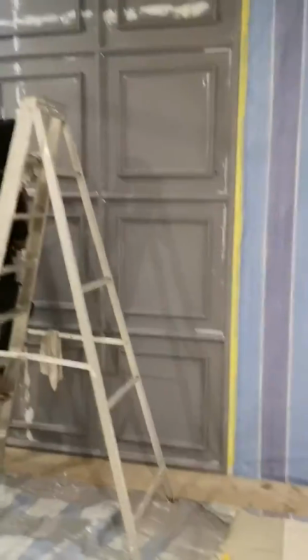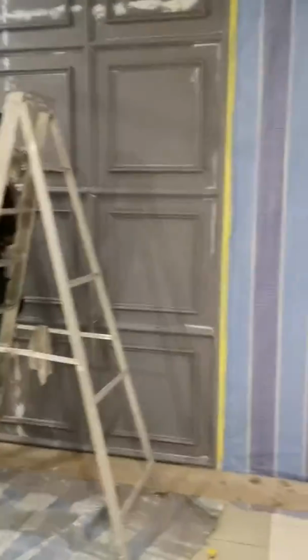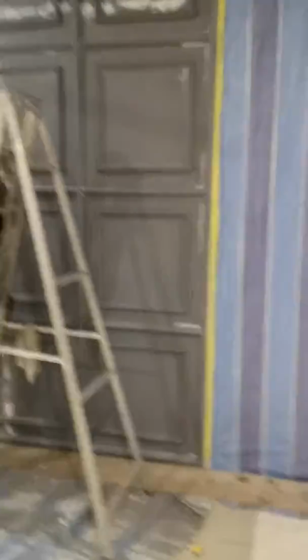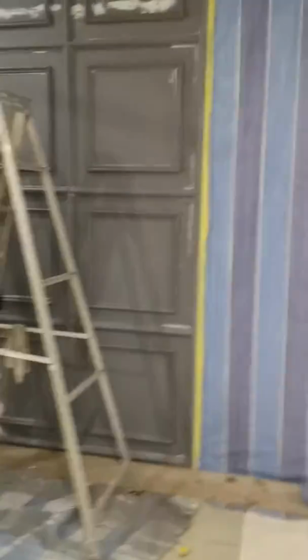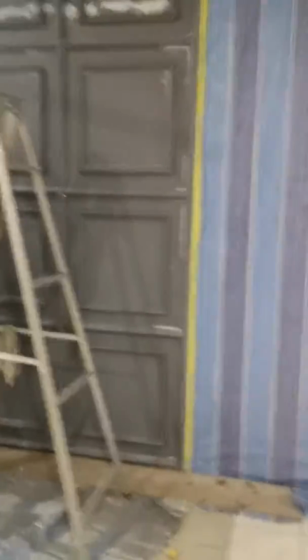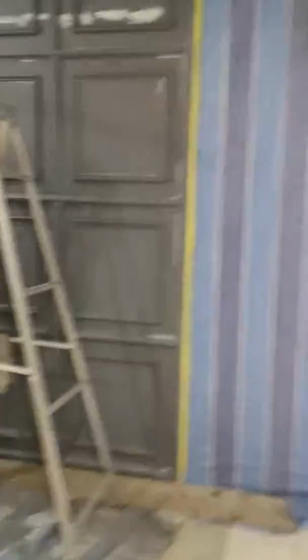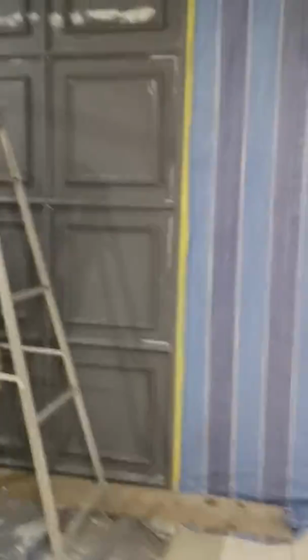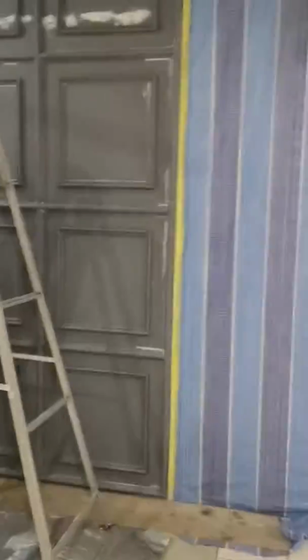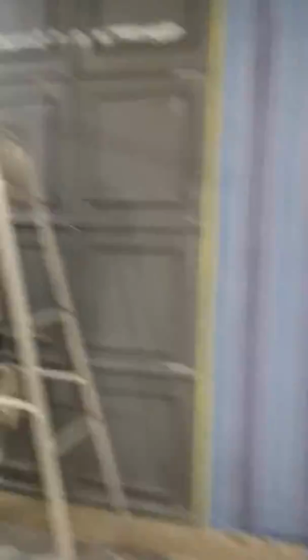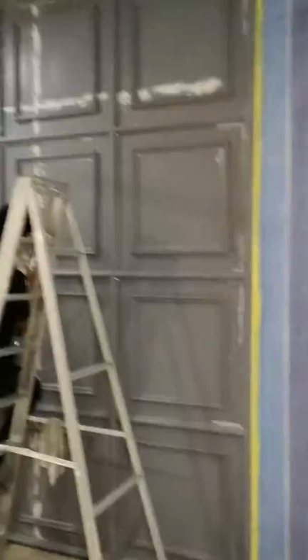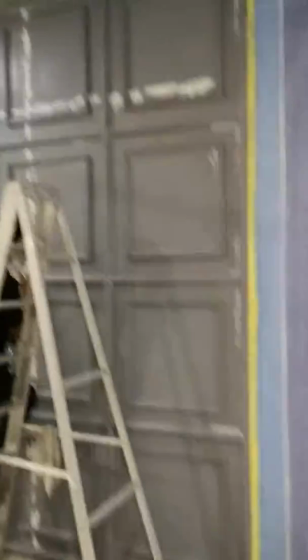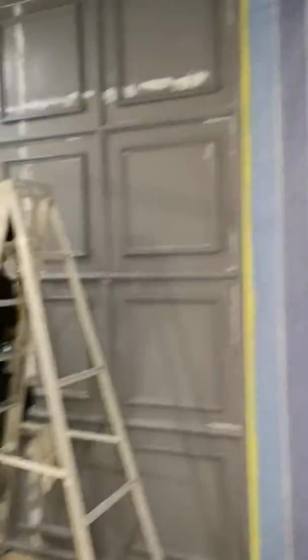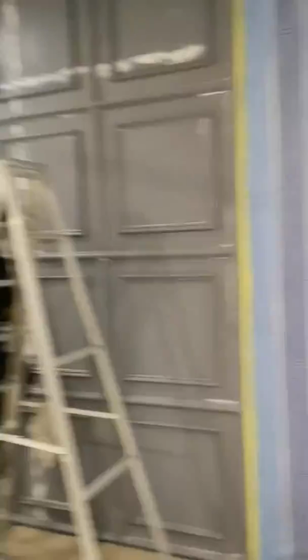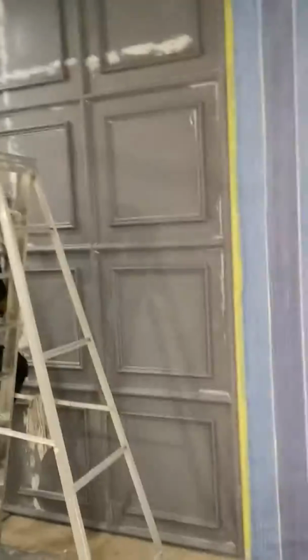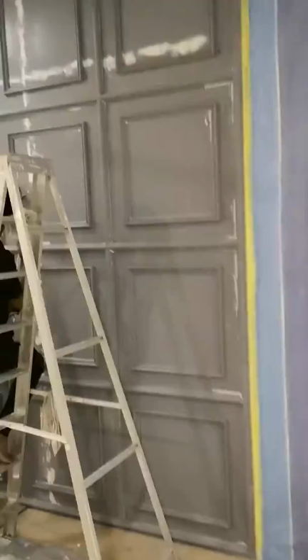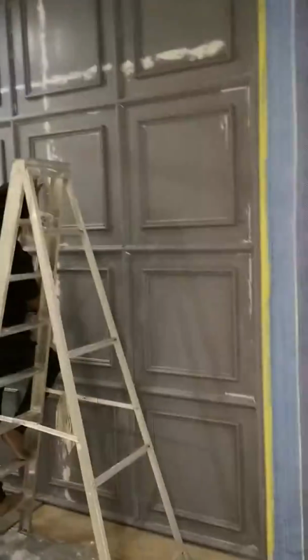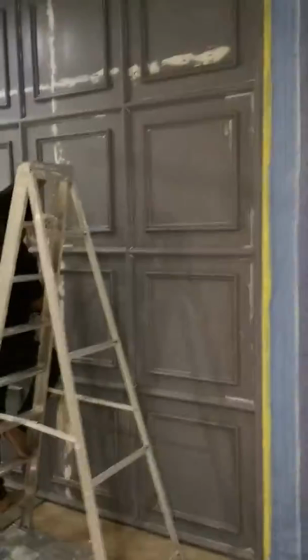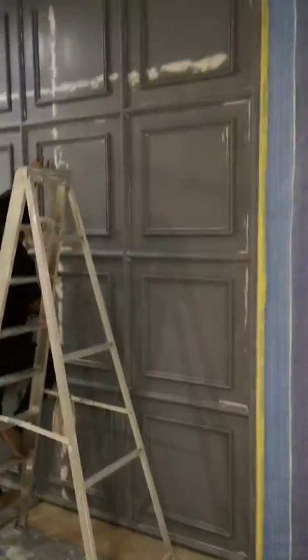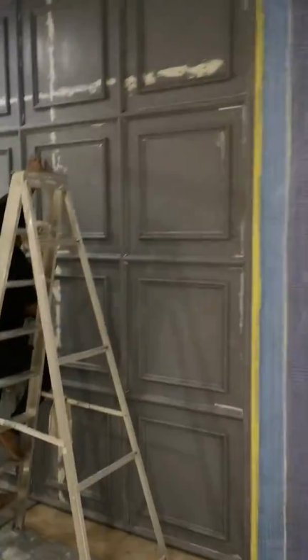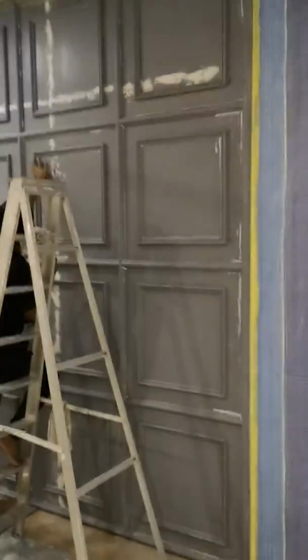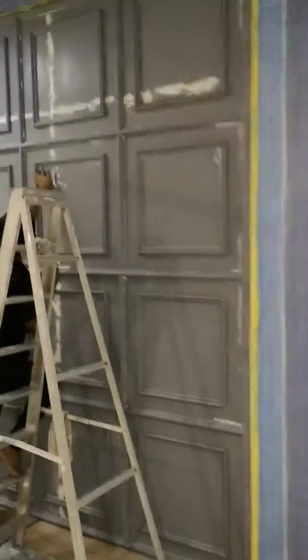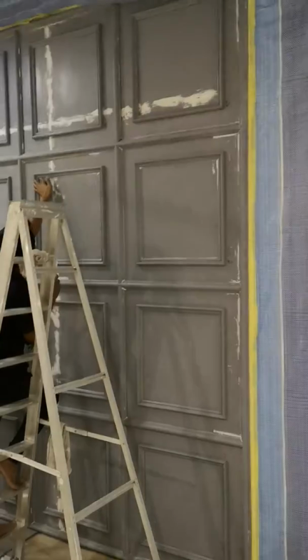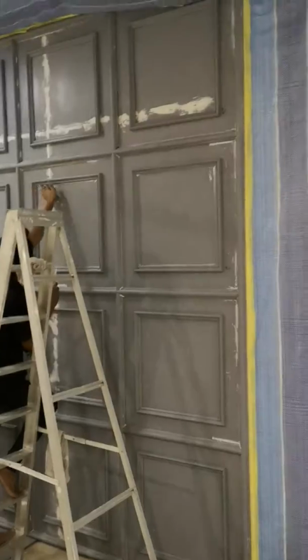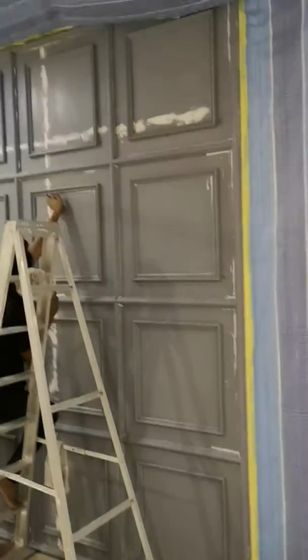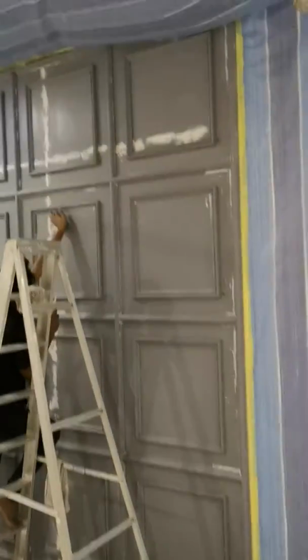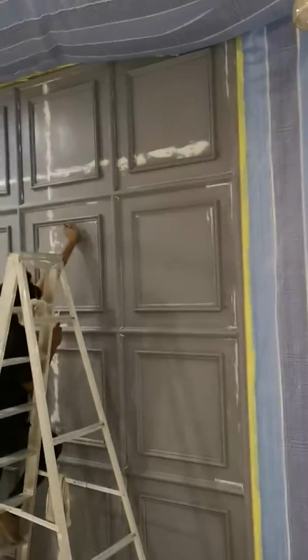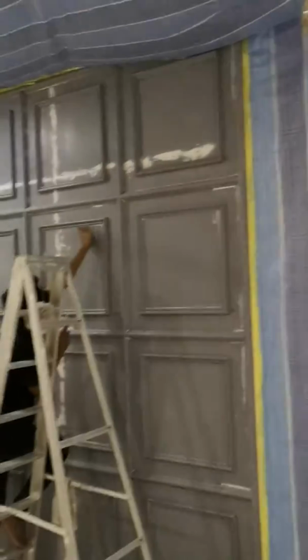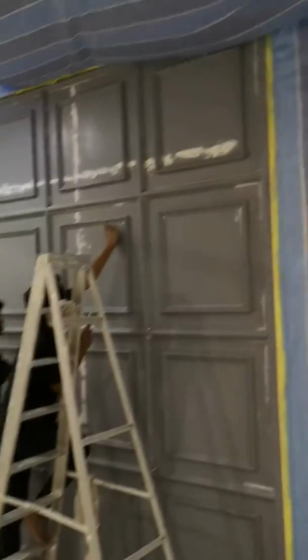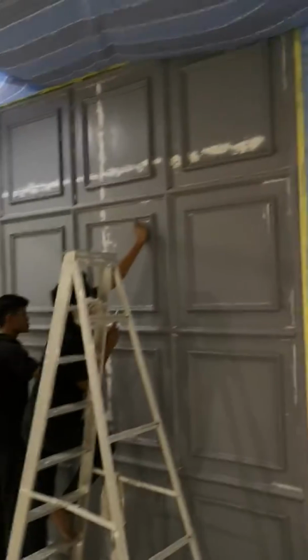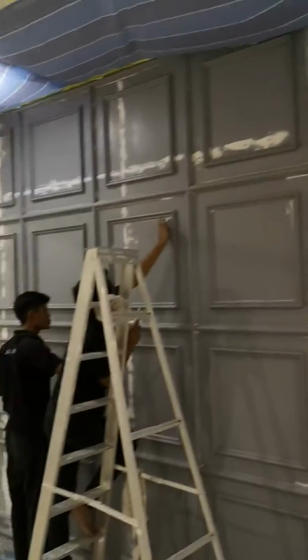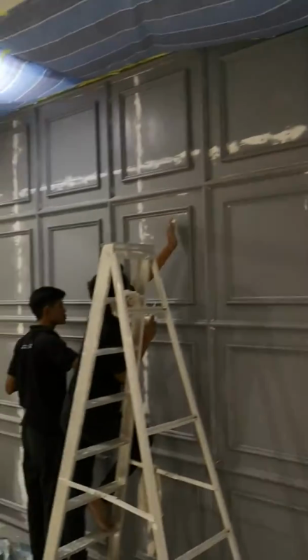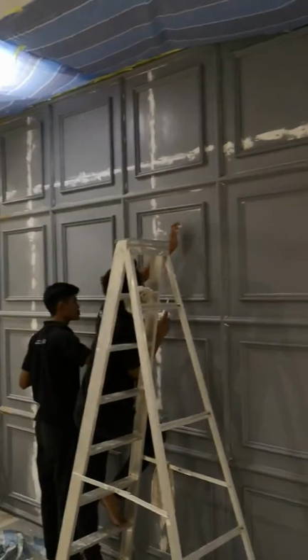Kat sini ada lagi satu — kabinet dapur. Tapi nanti kita share lah, kita dah pasang nanti.